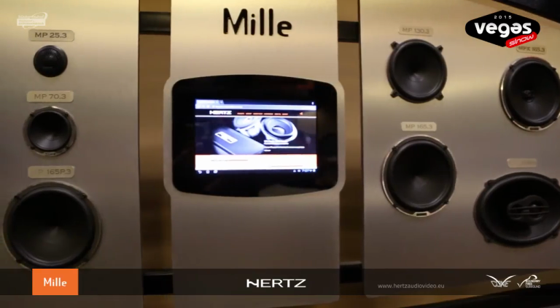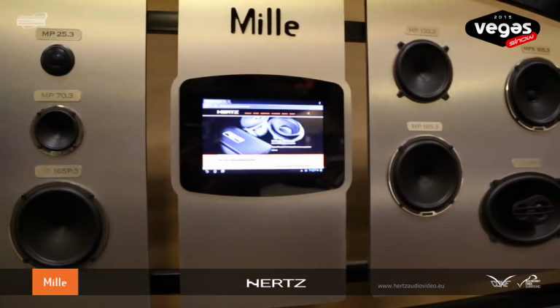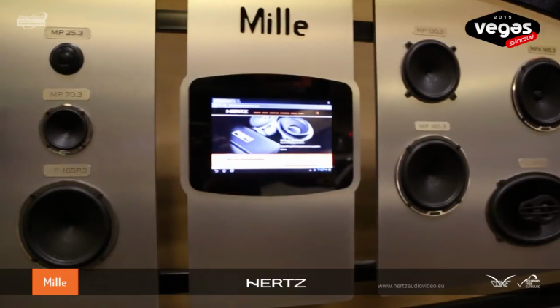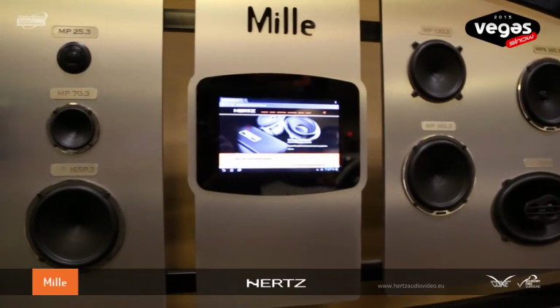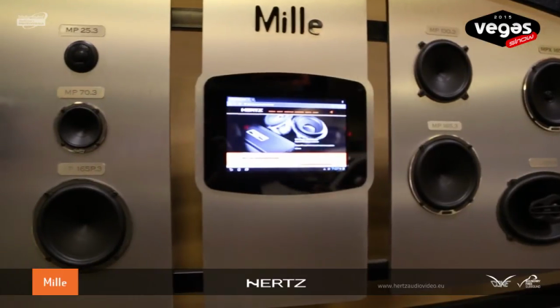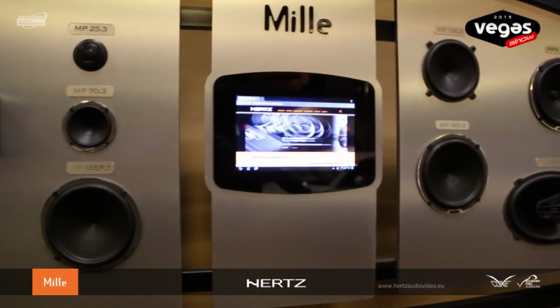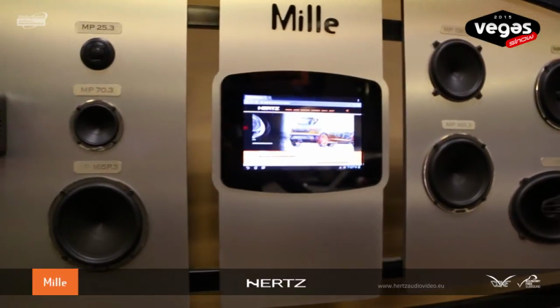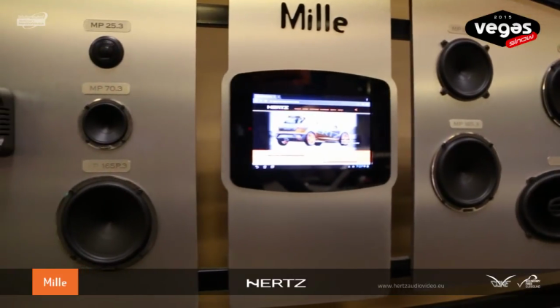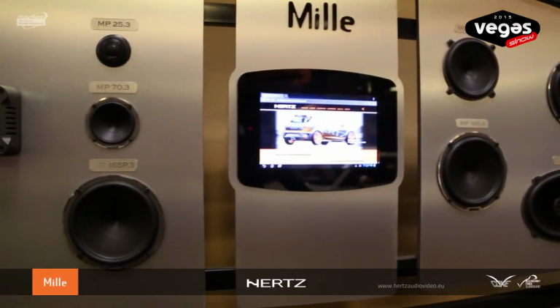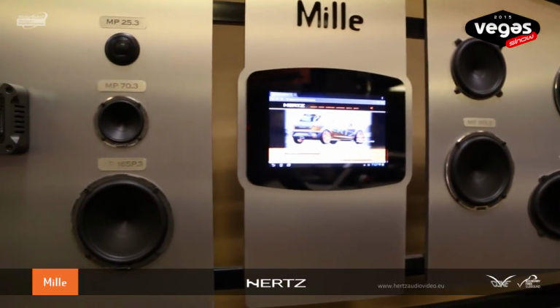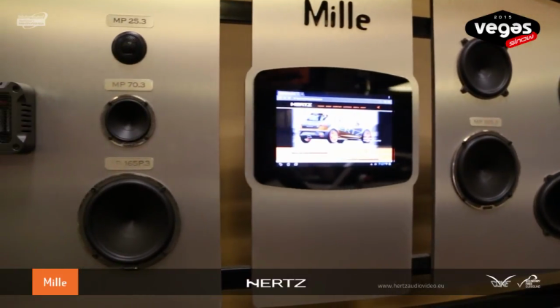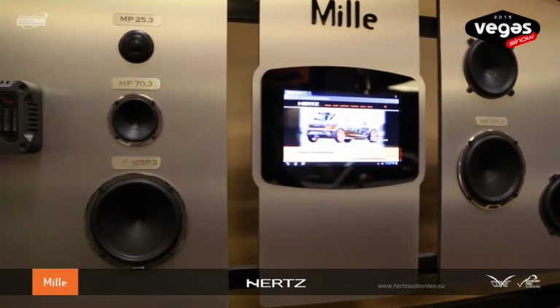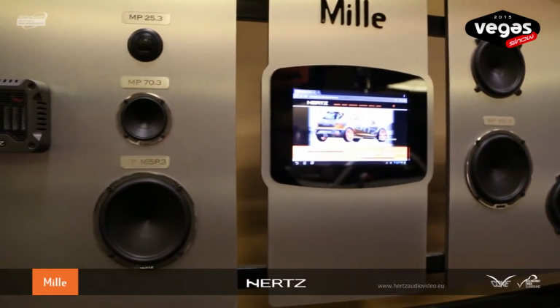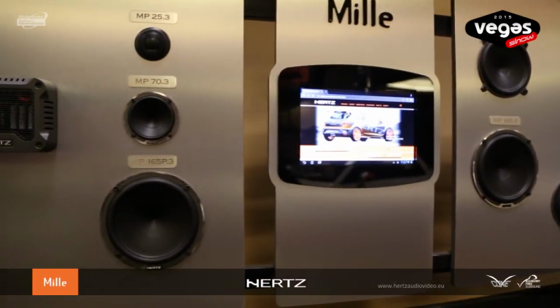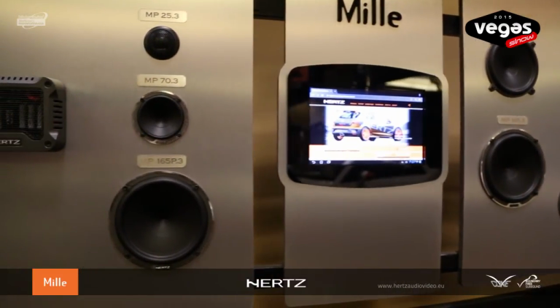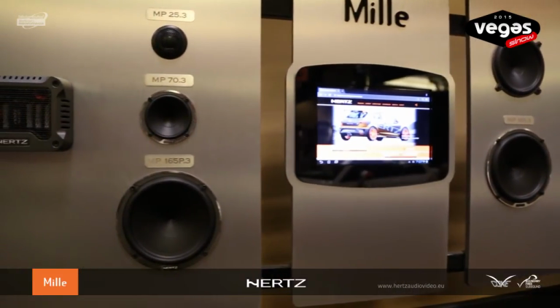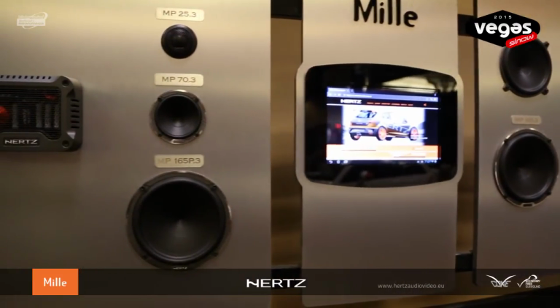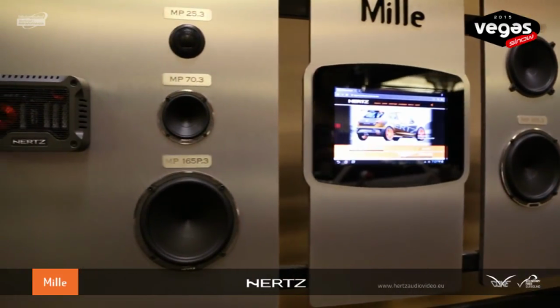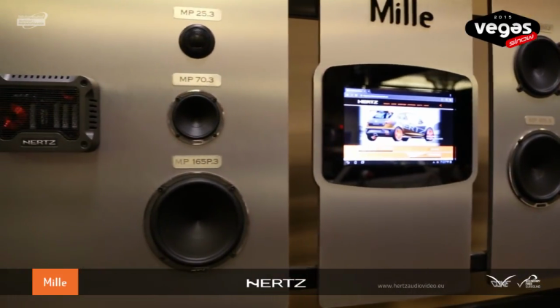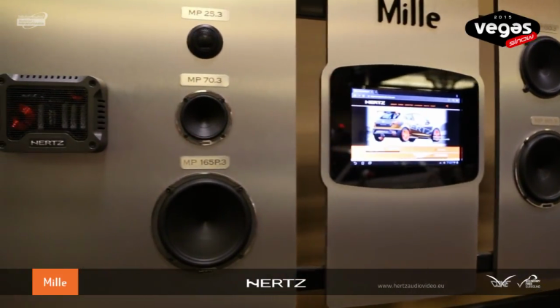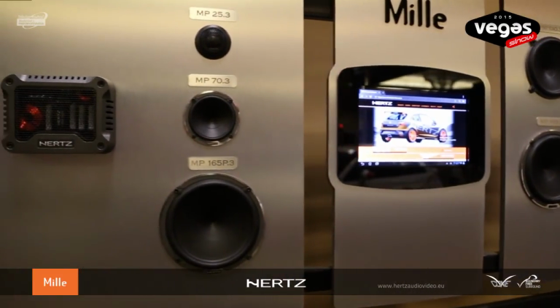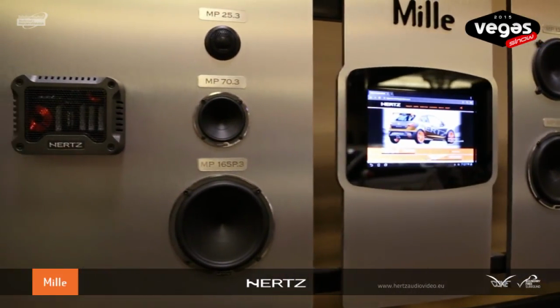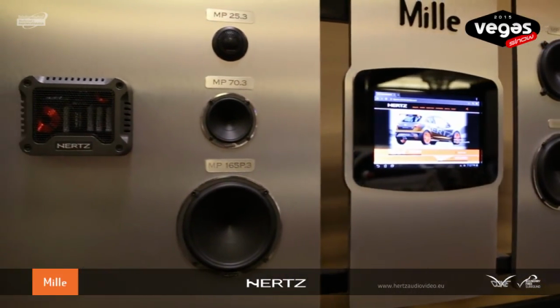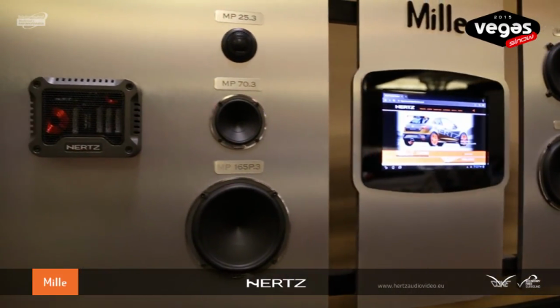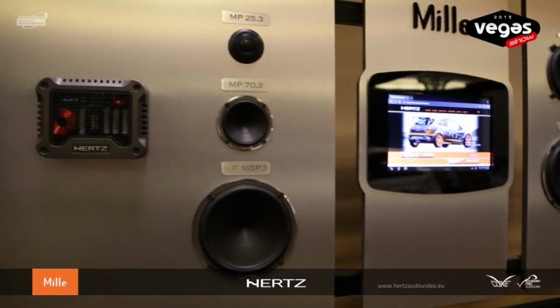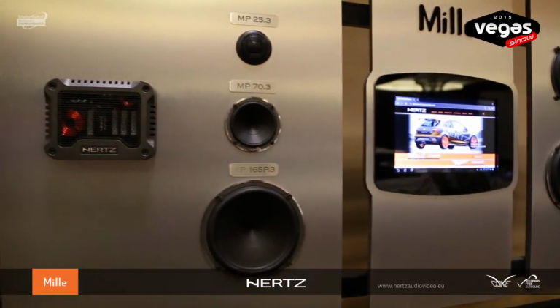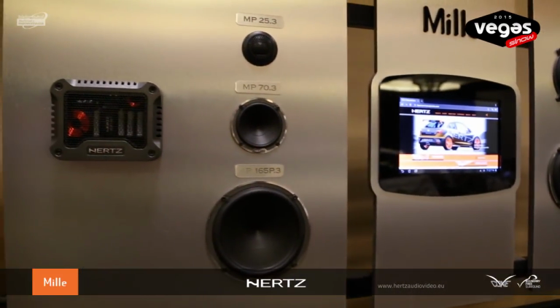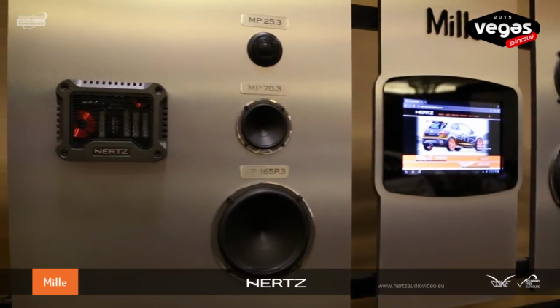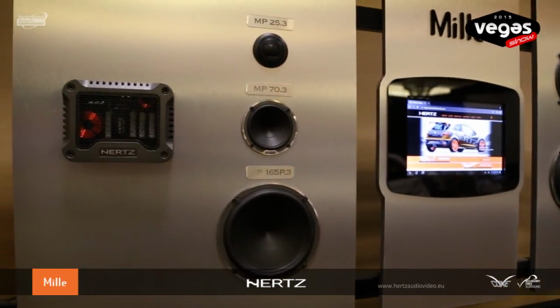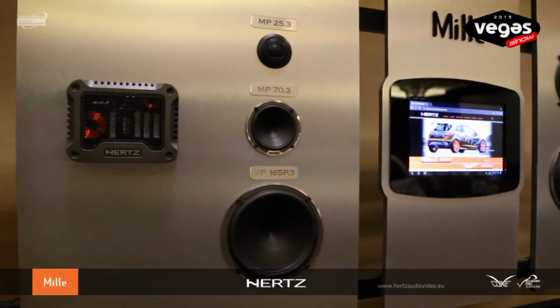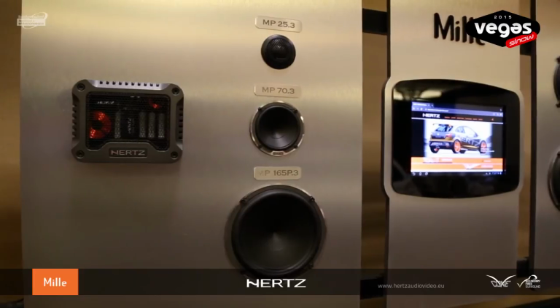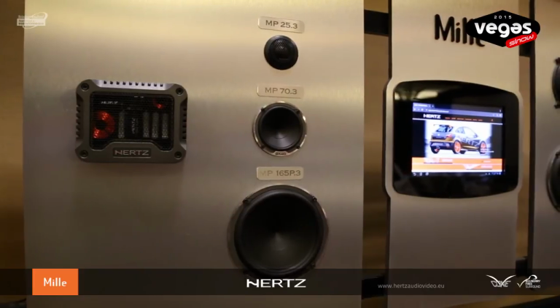More exciting products are coming later in 2015. Stay tuned with Earth's — the sound experience the music needs.